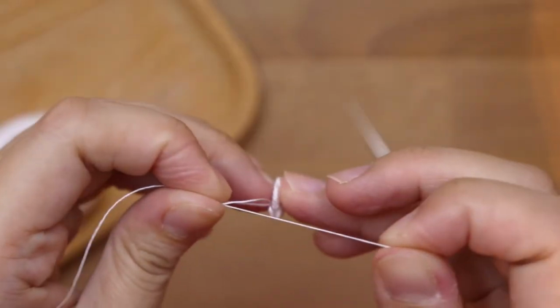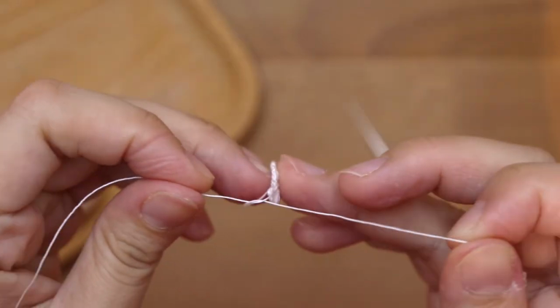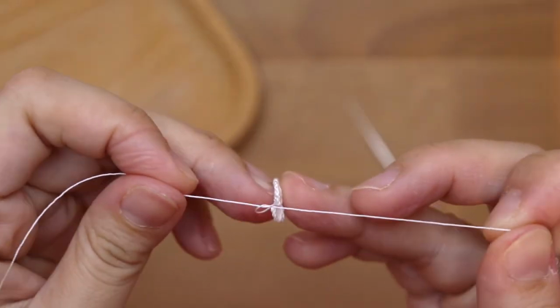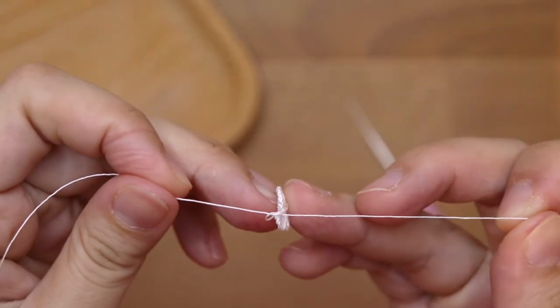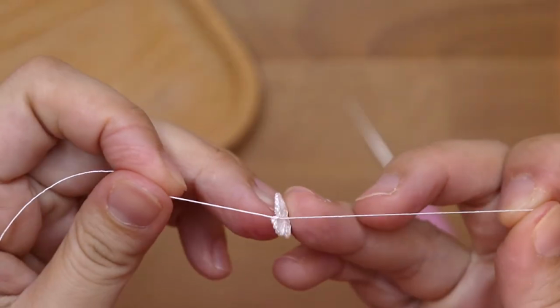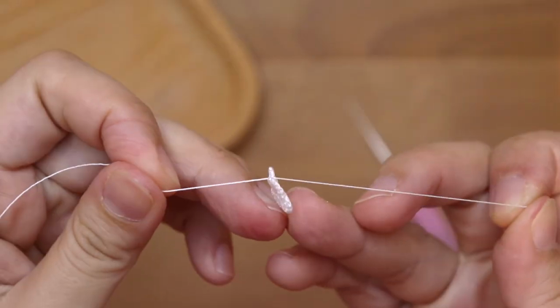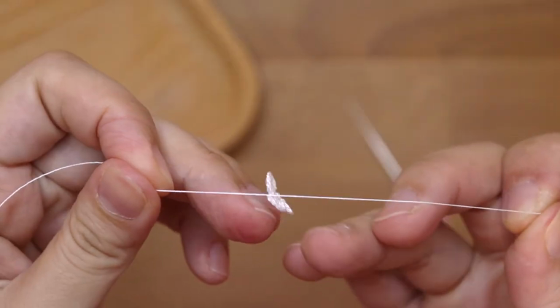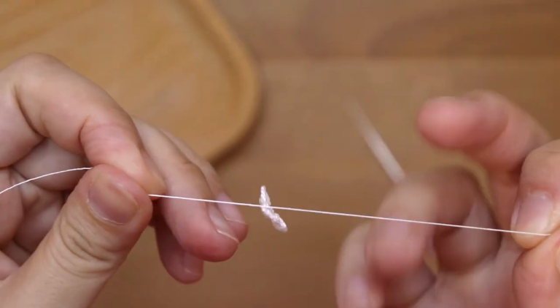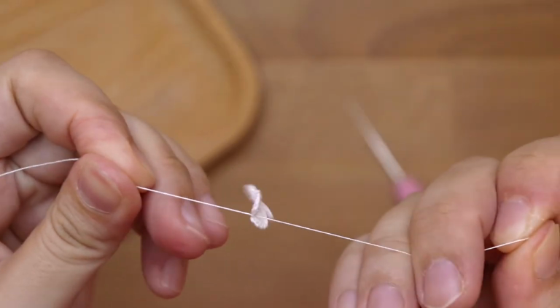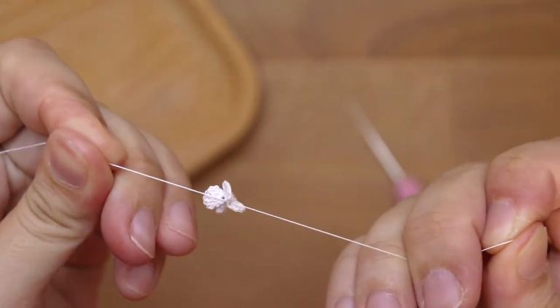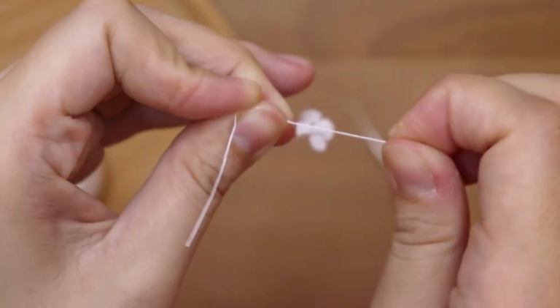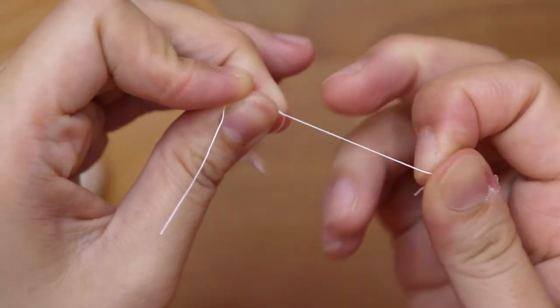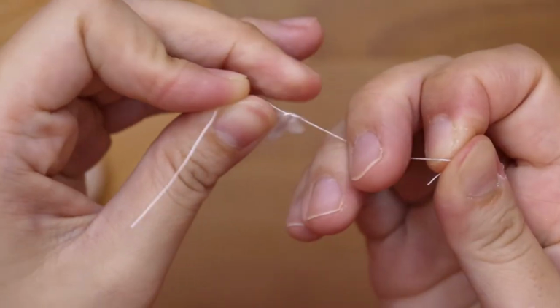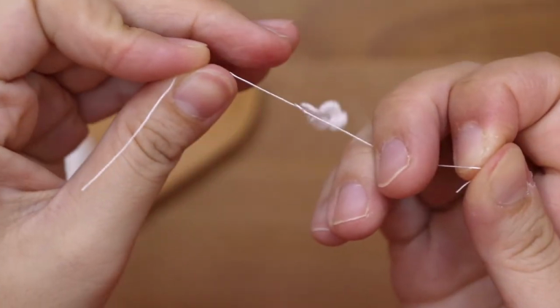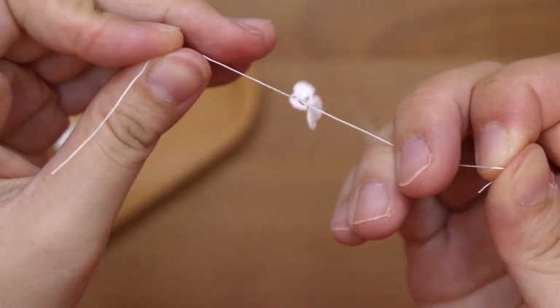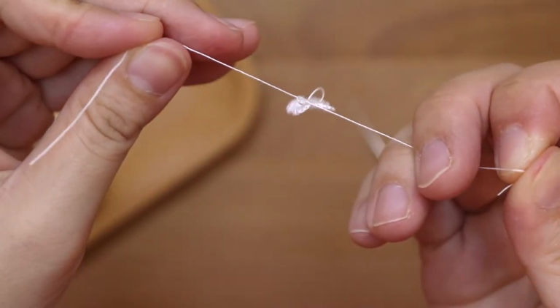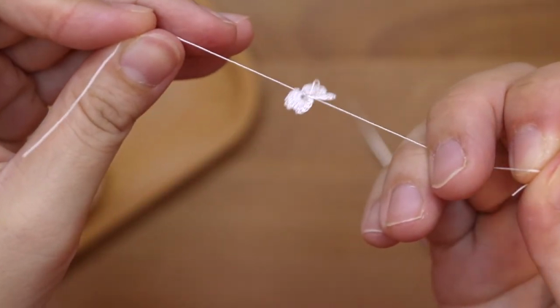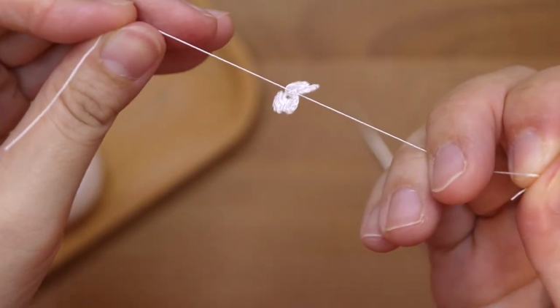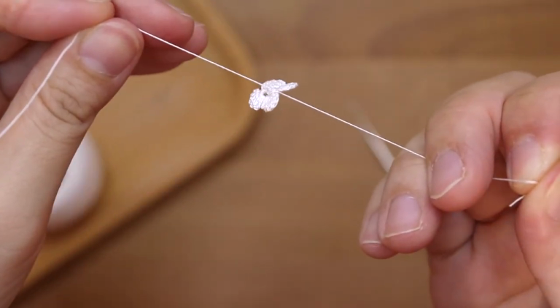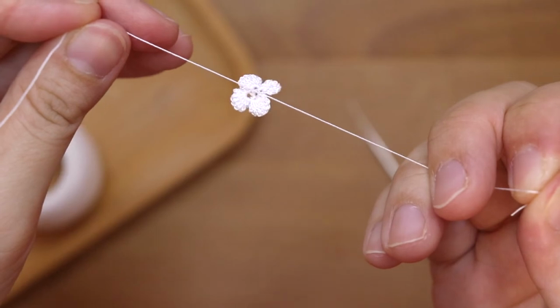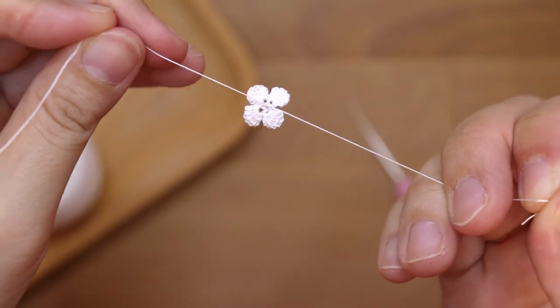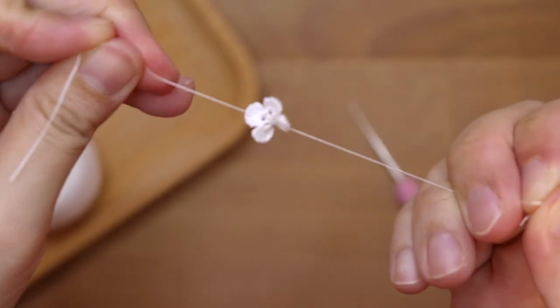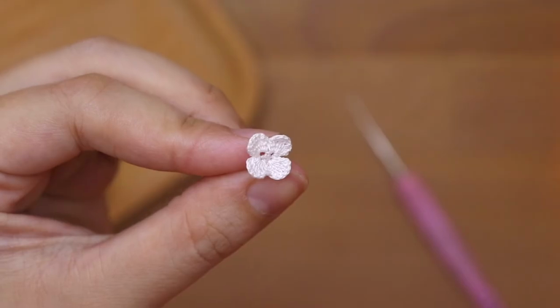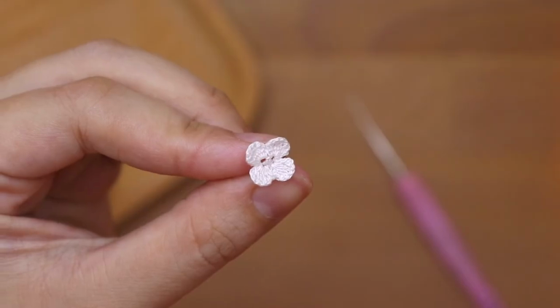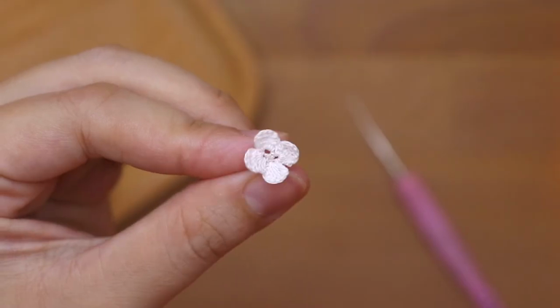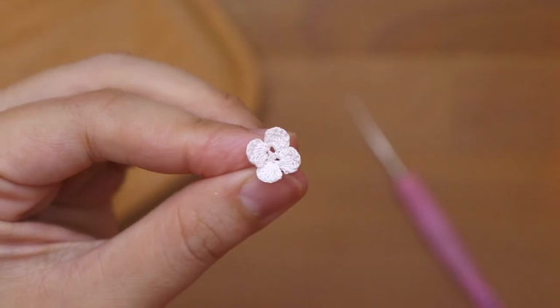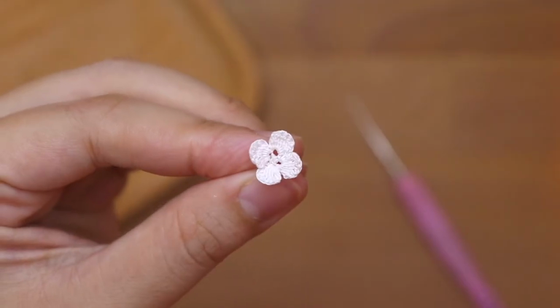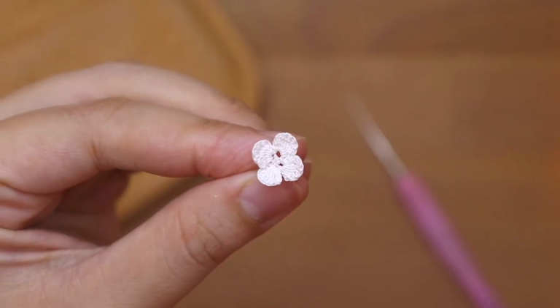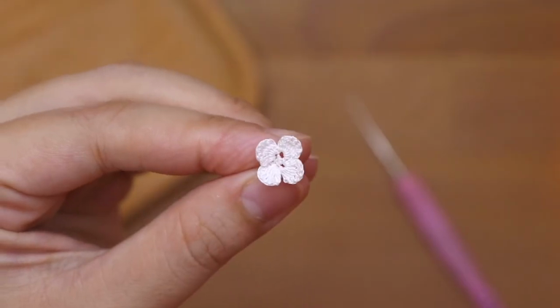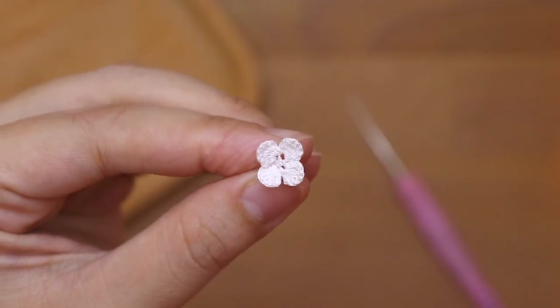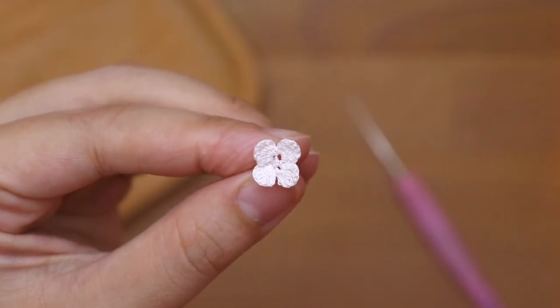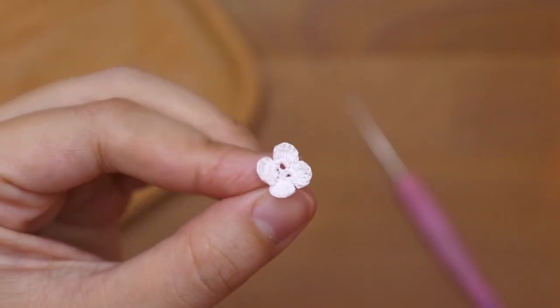And to finish it off, I'm just going to tie a knot twice. And that's it — this is how our tiny flower looks like.